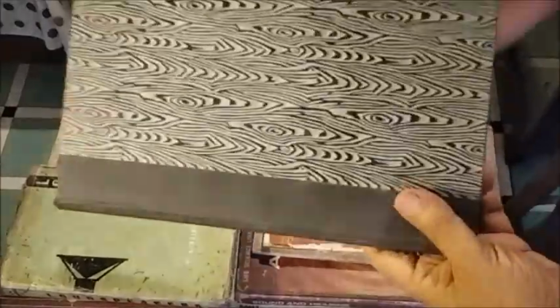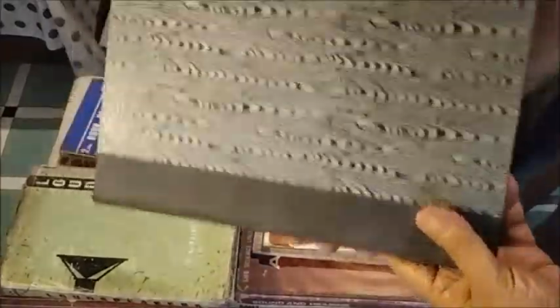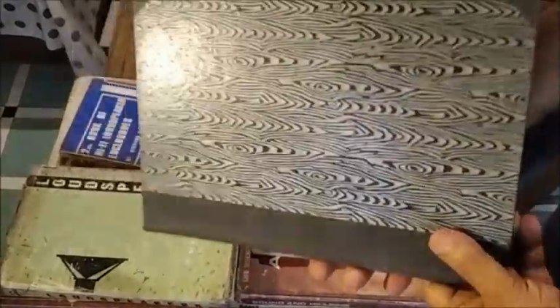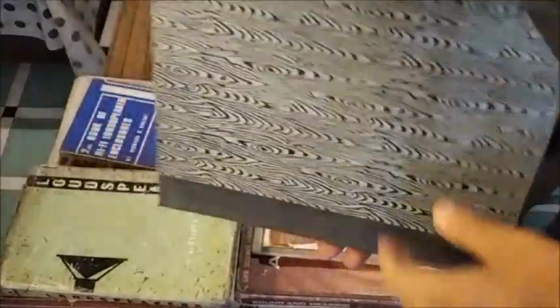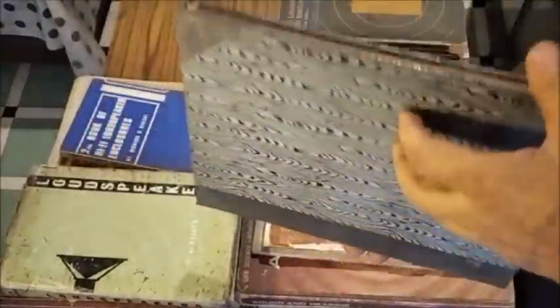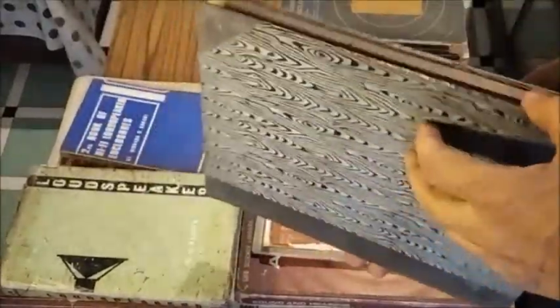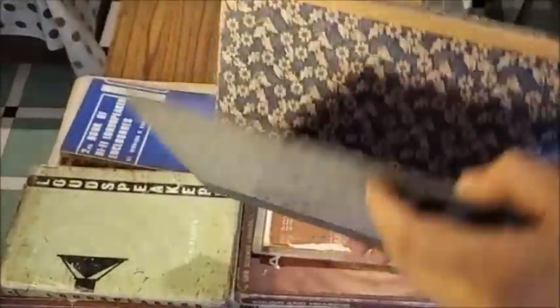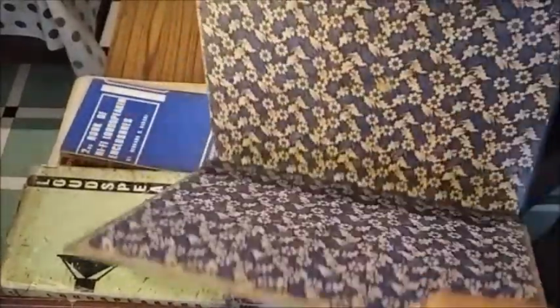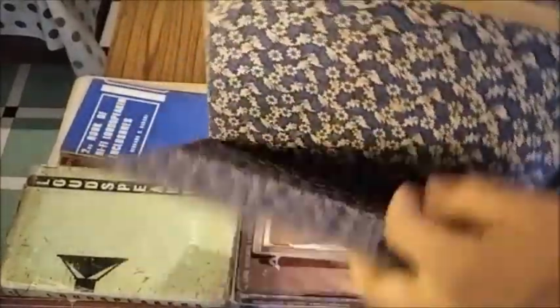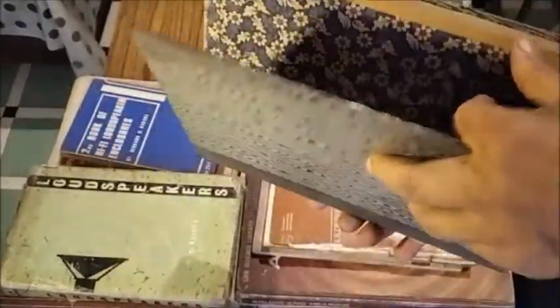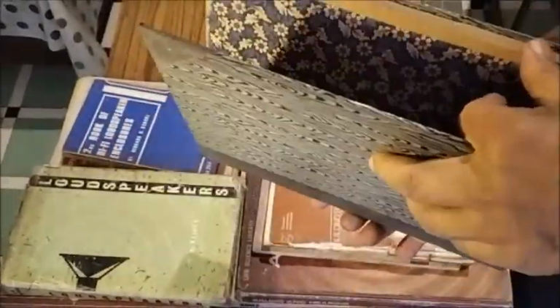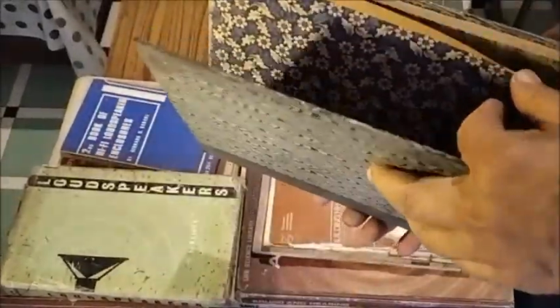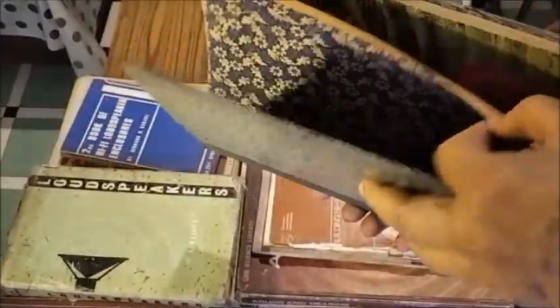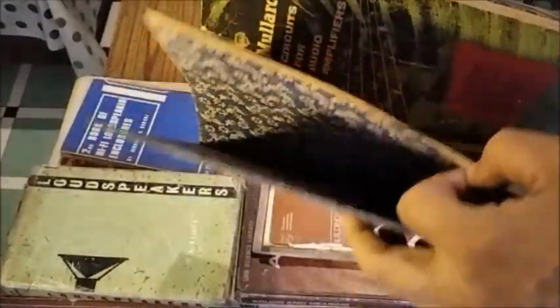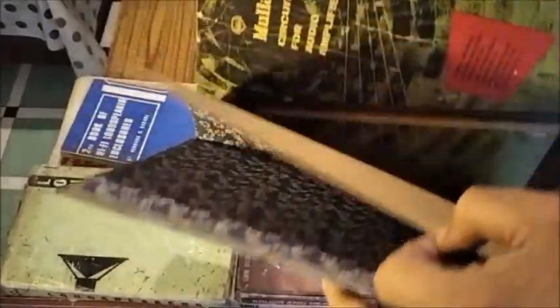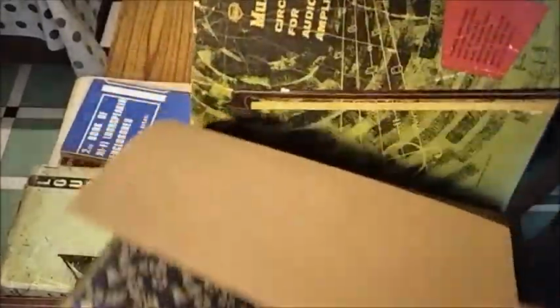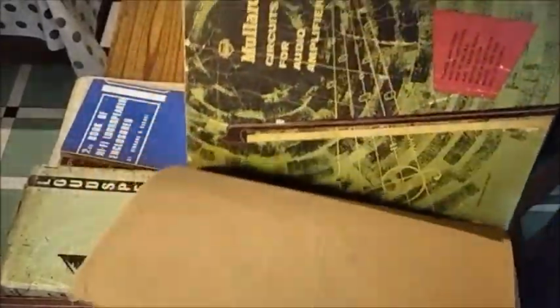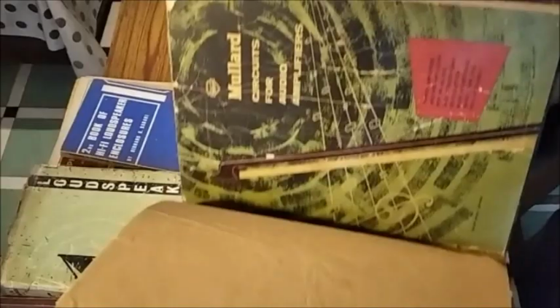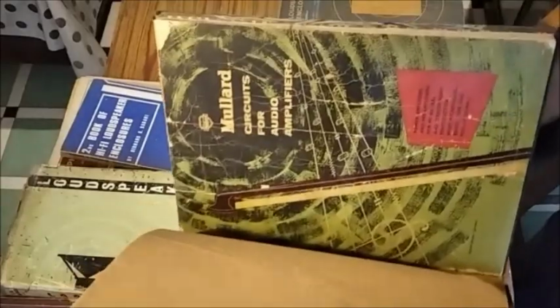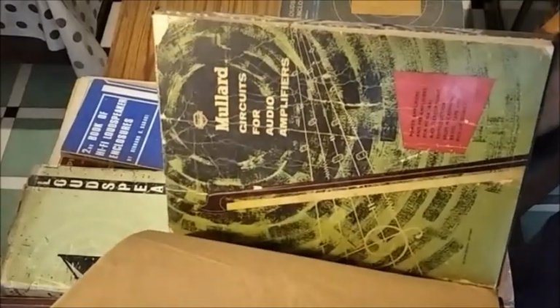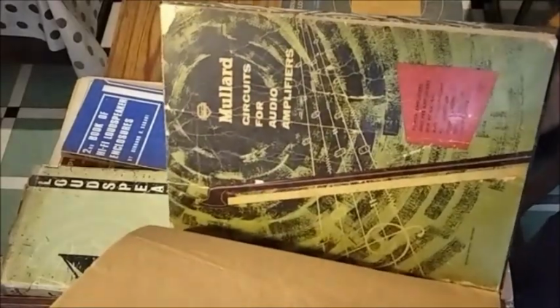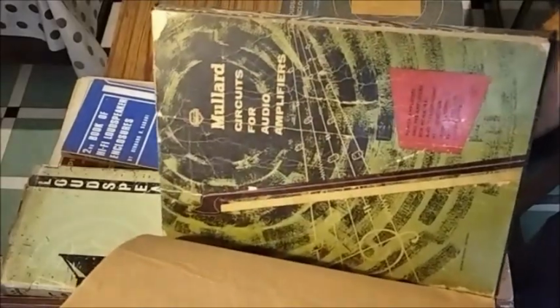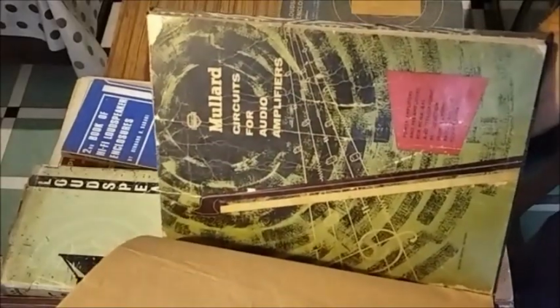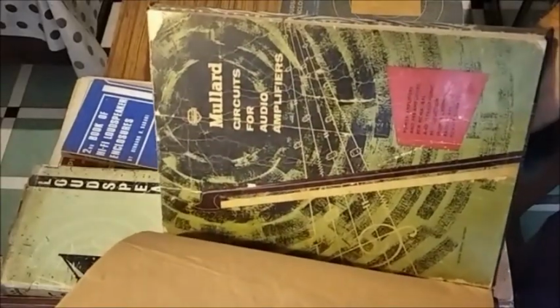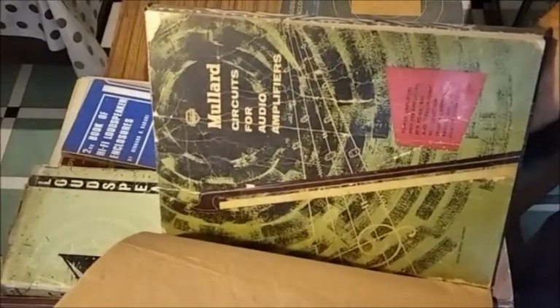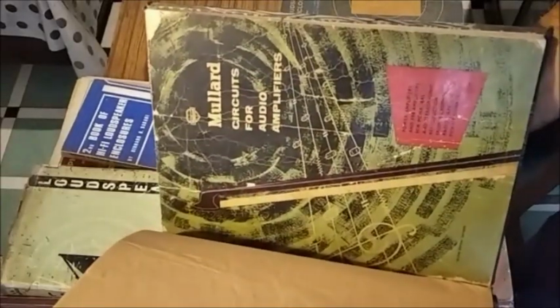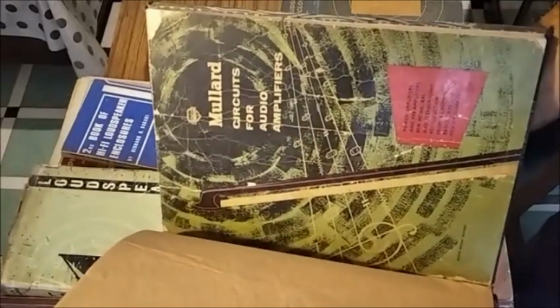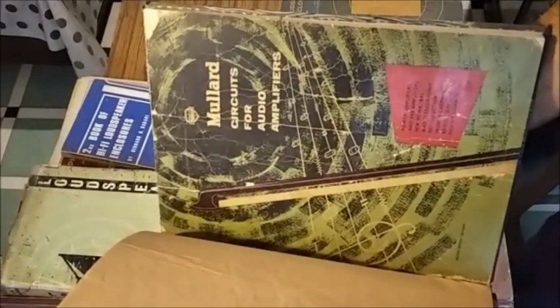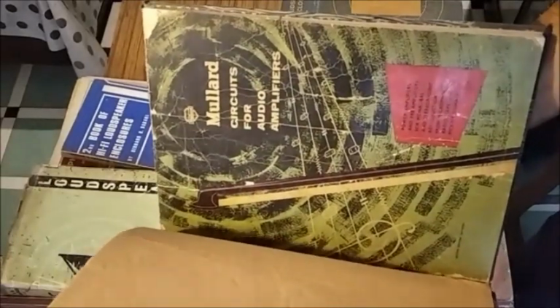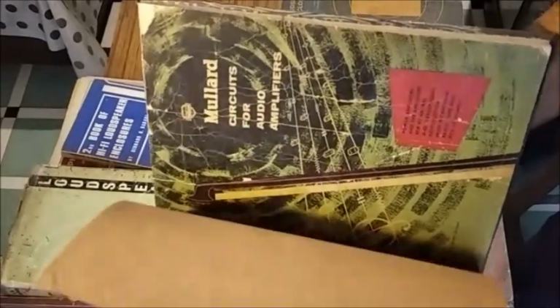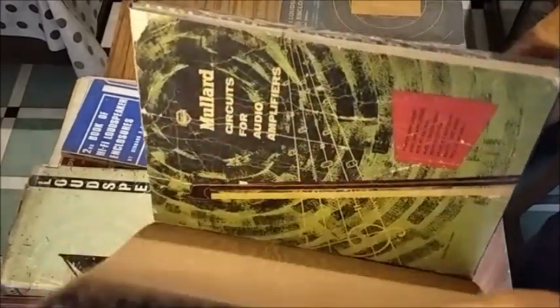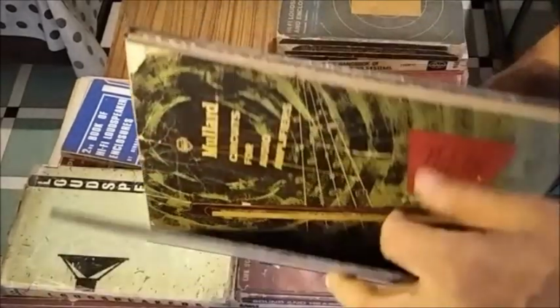This book is an old one from Mullard, mainly for high fidelity valve amplifiers.